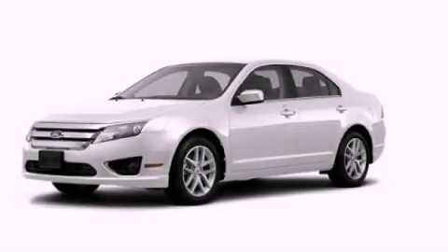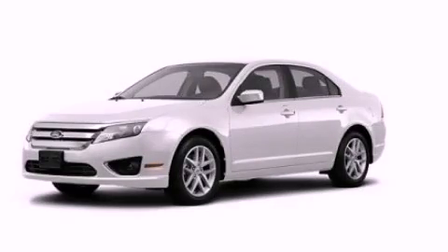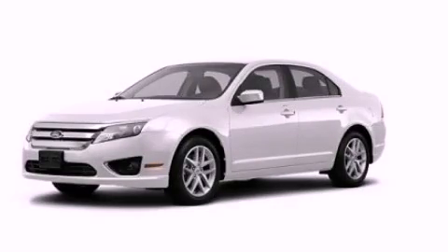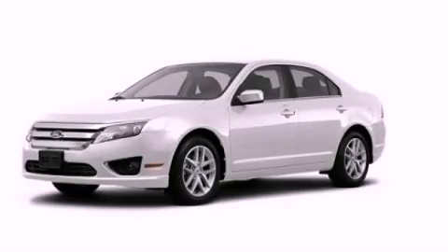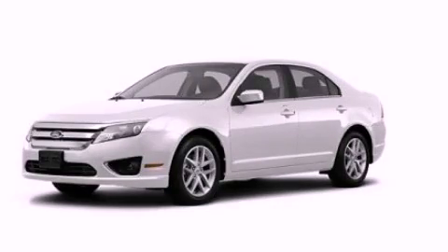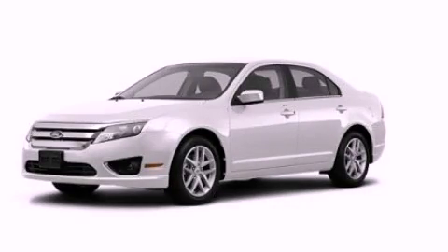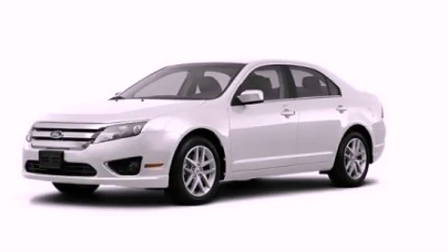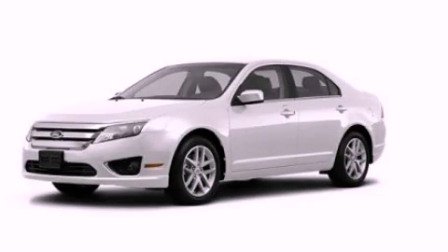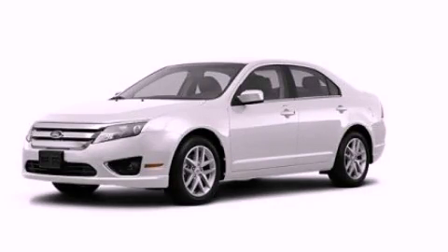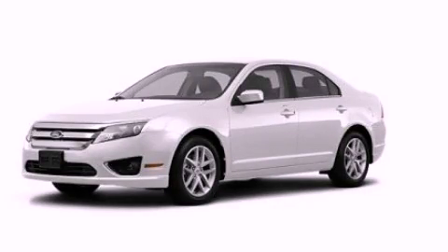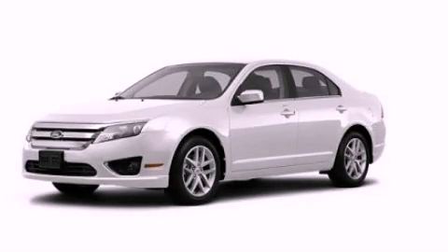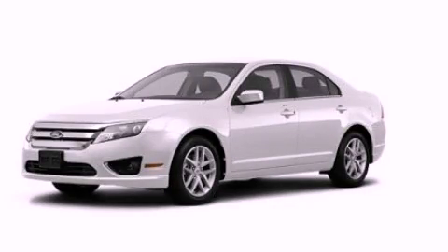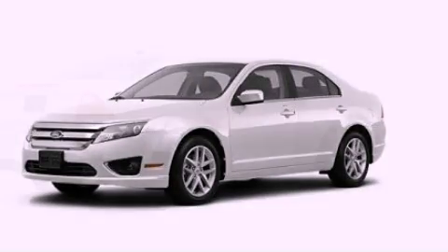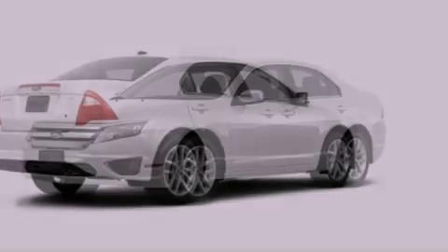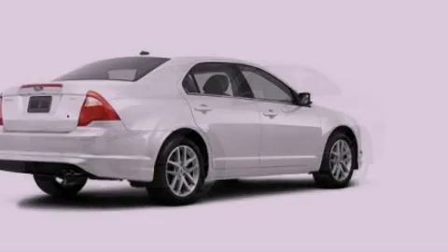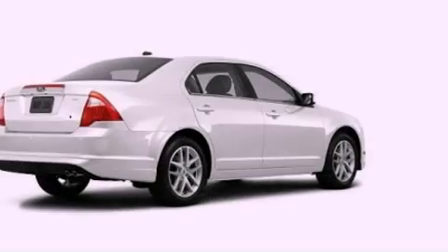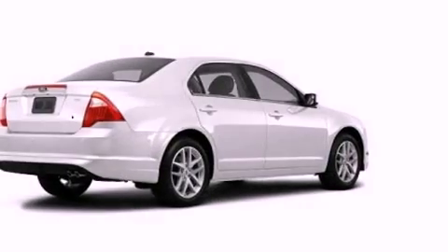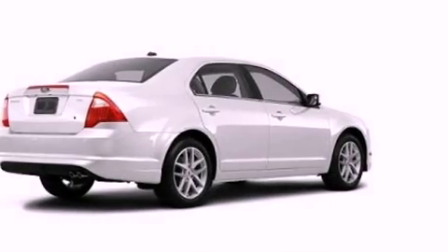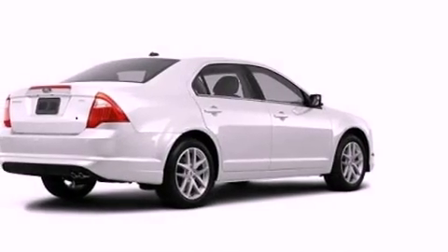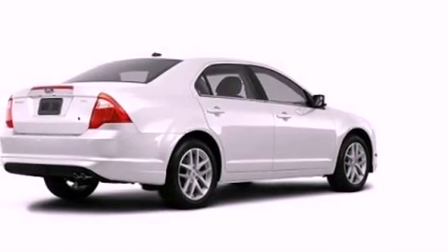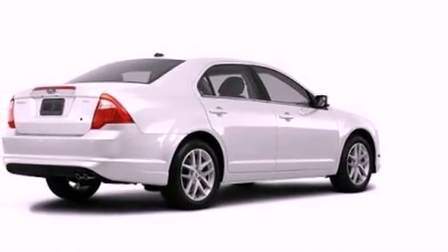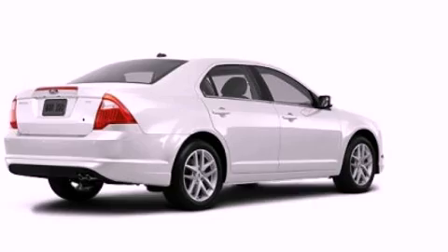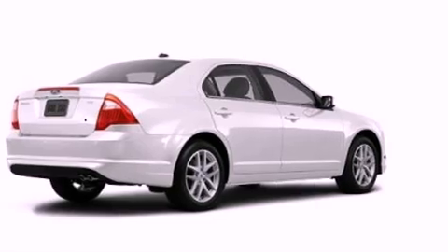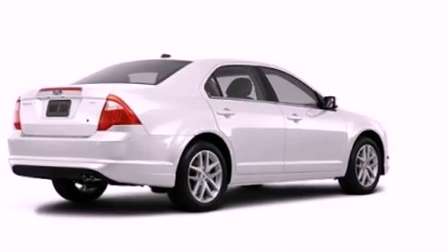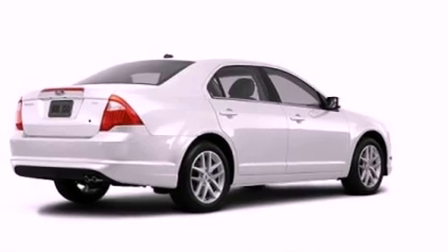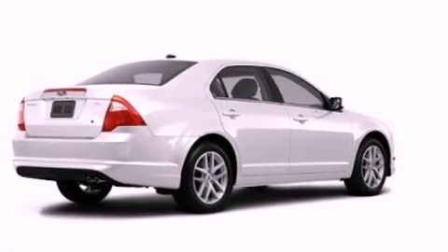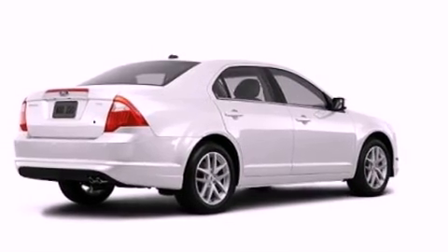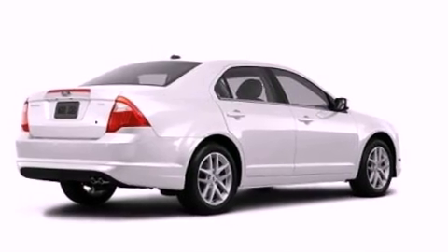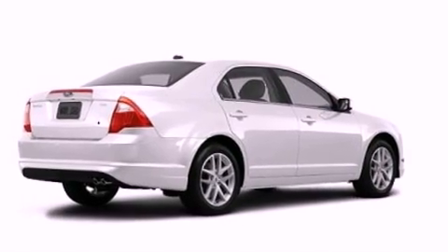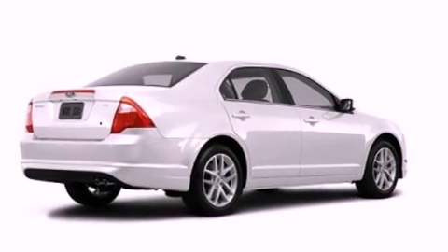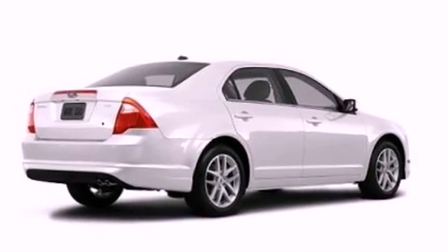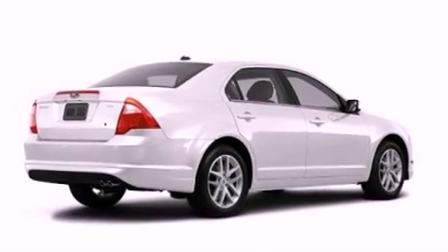This is a 2012 Ford Fusion. It features a 2.5-liter four-cylinder engine and an automatic transmission.